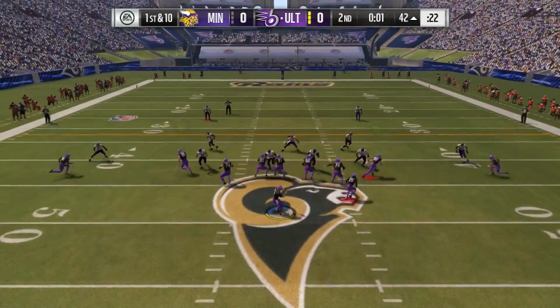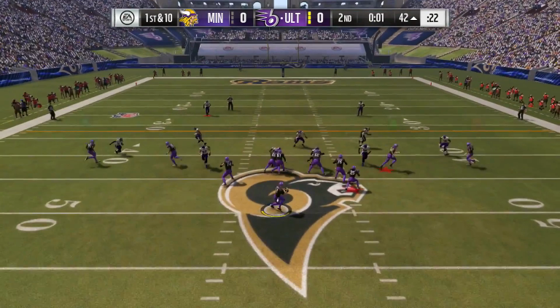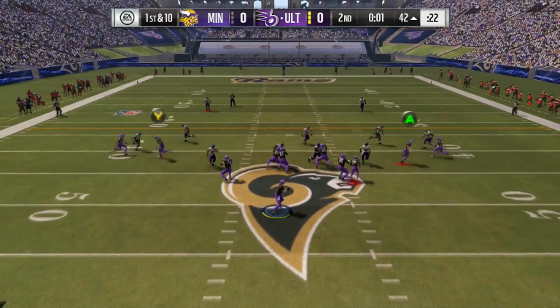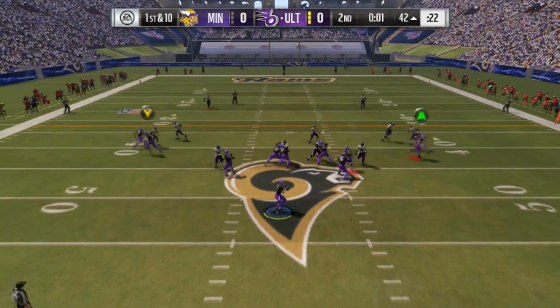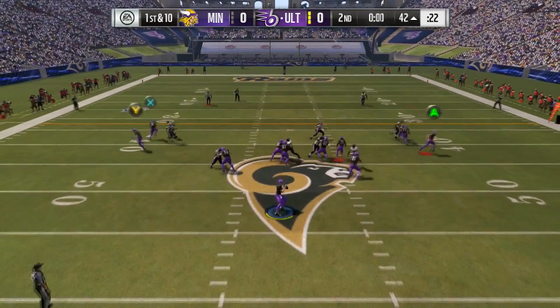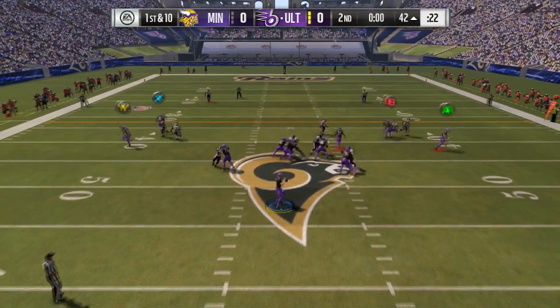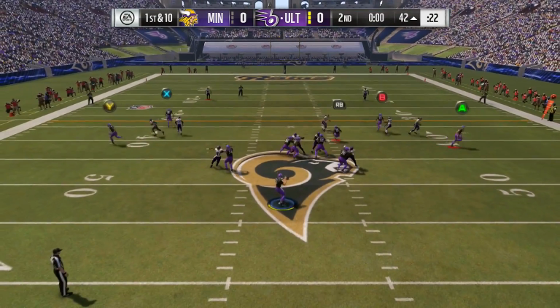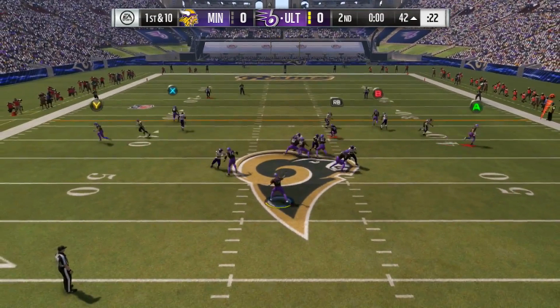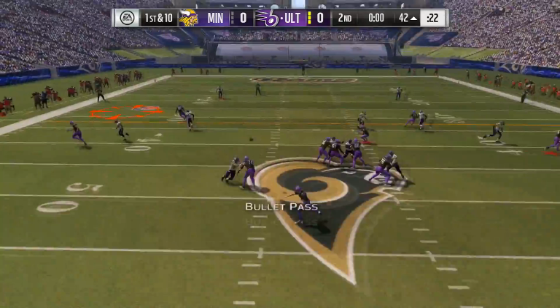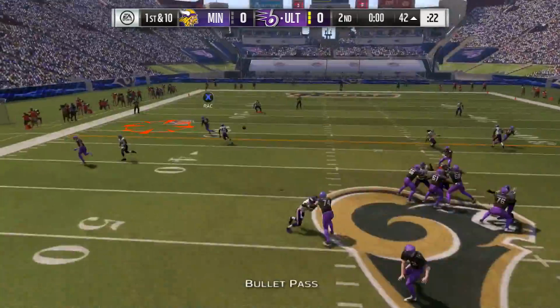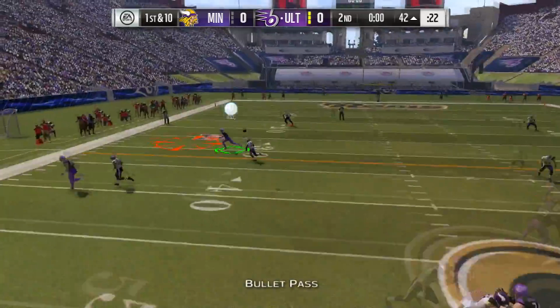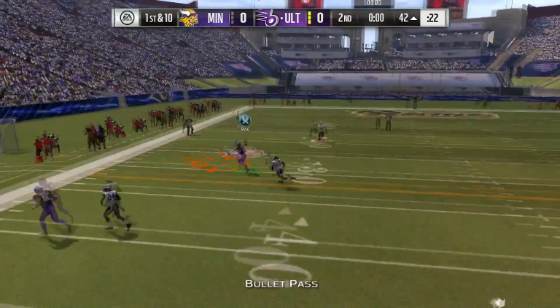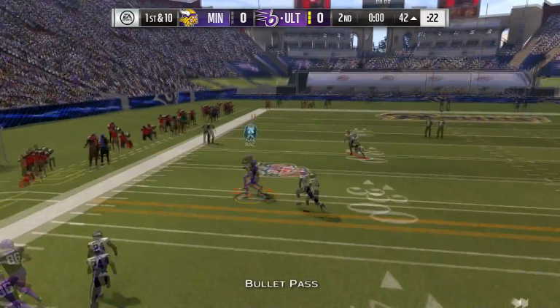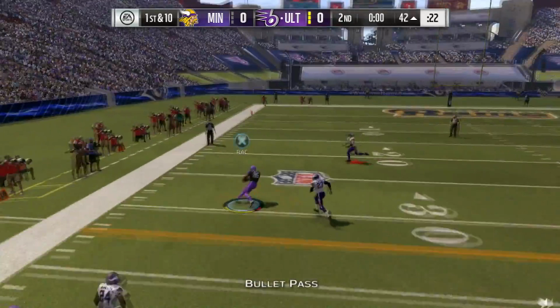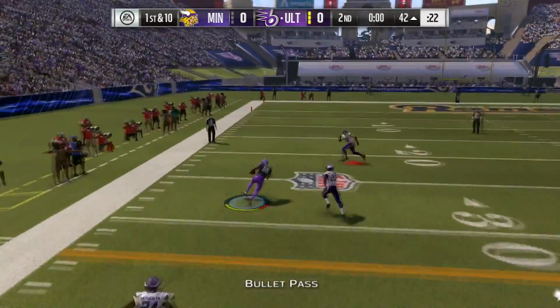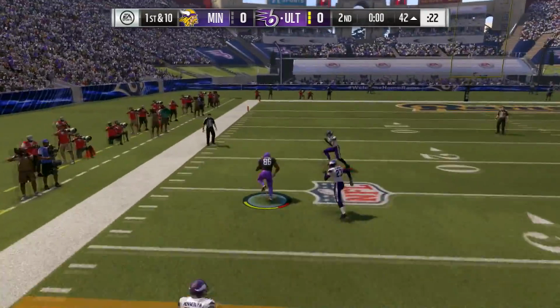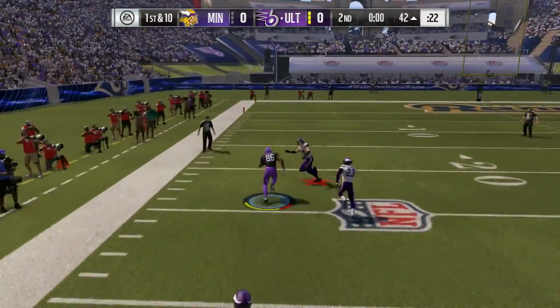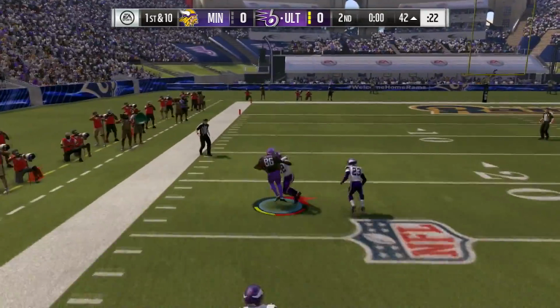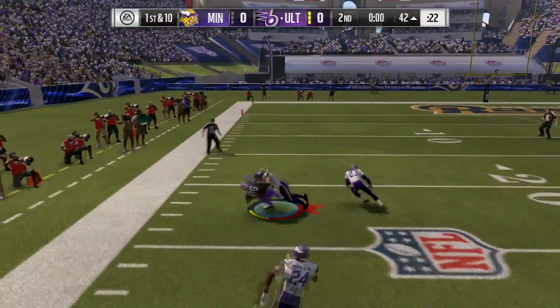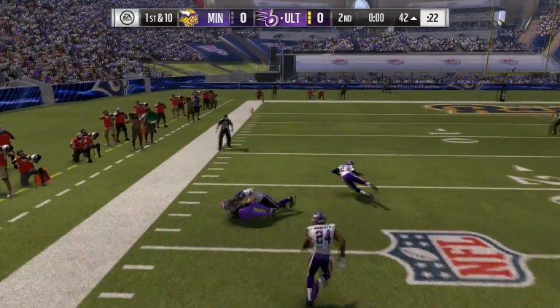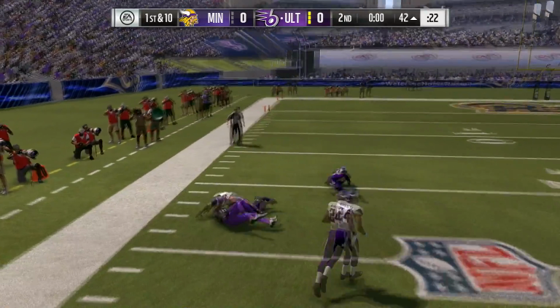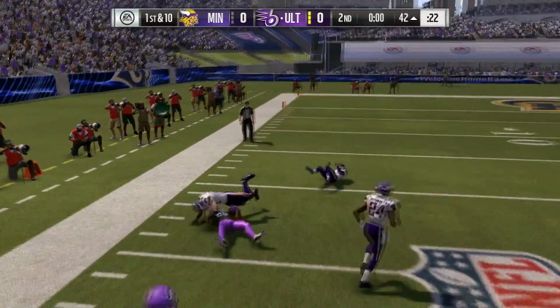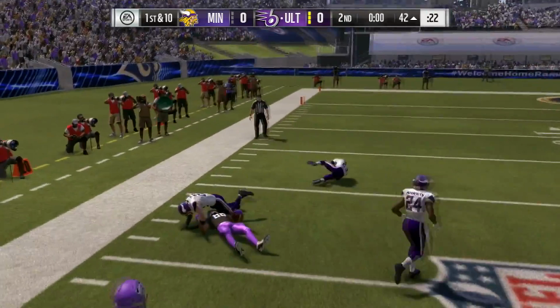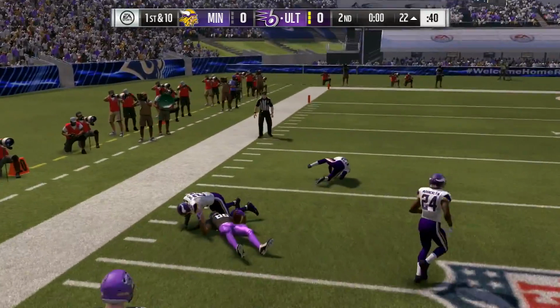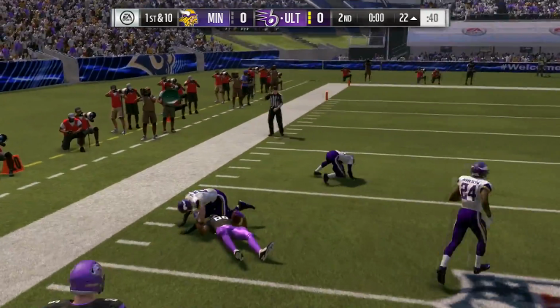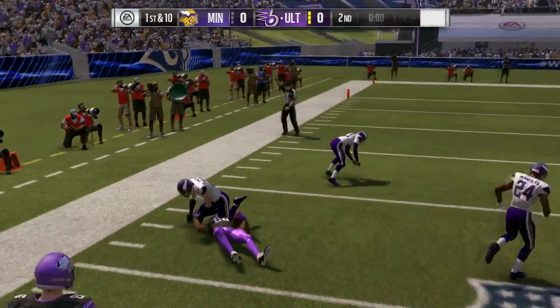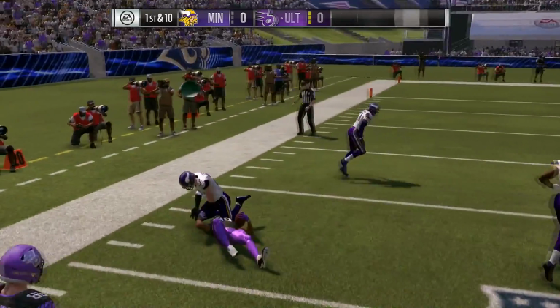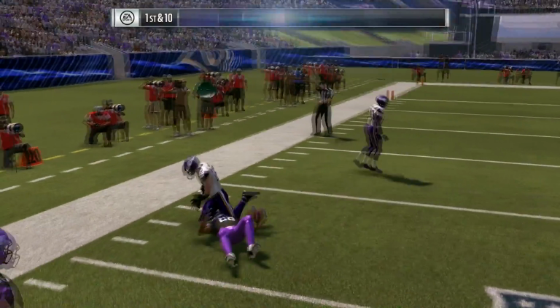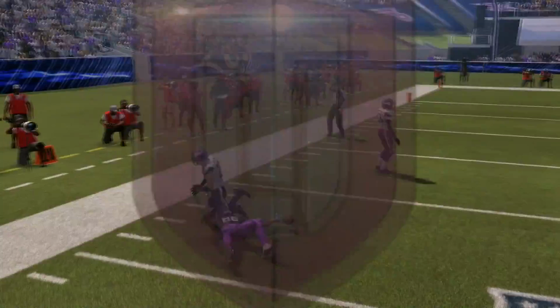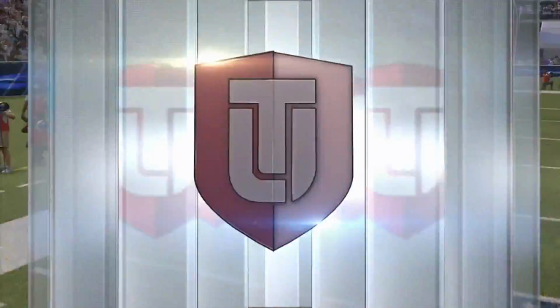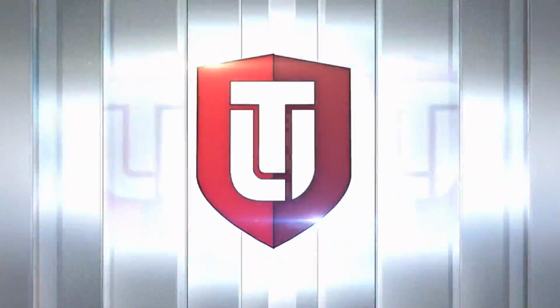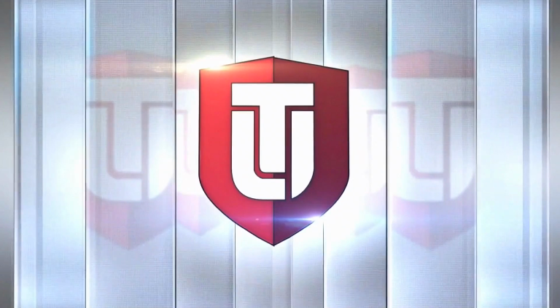A final shot before half for Rodgers — and to the left, he leads. And he's brought down.